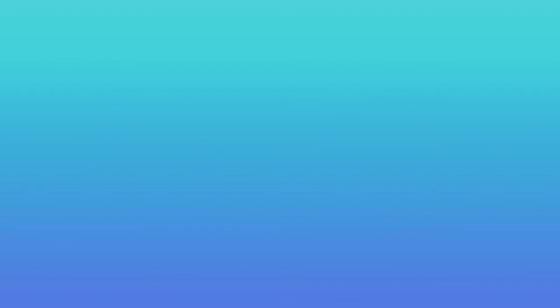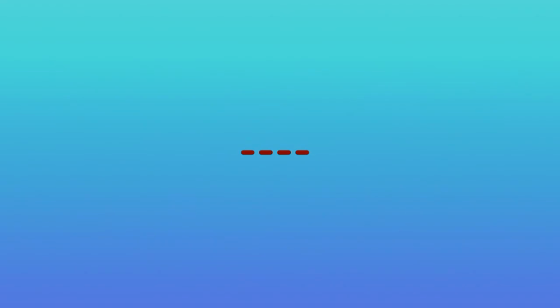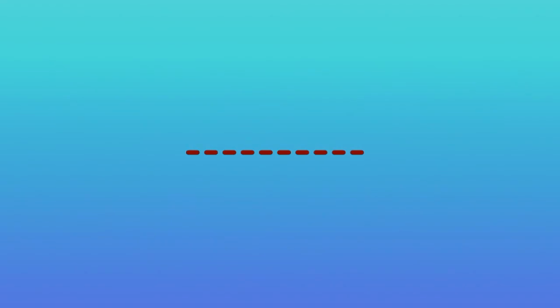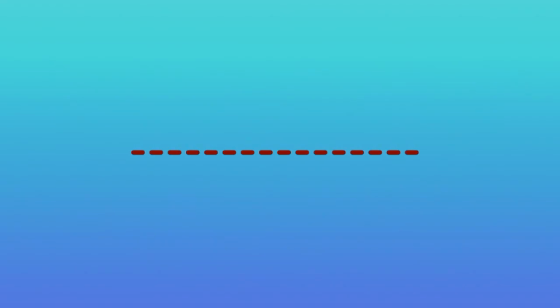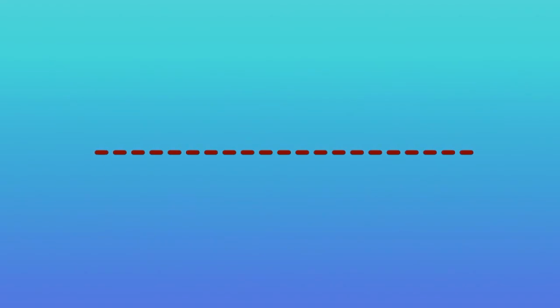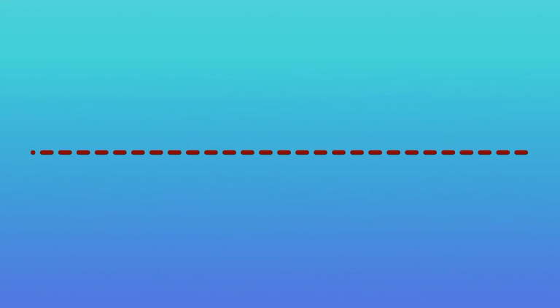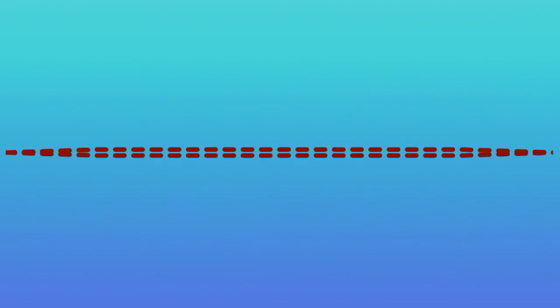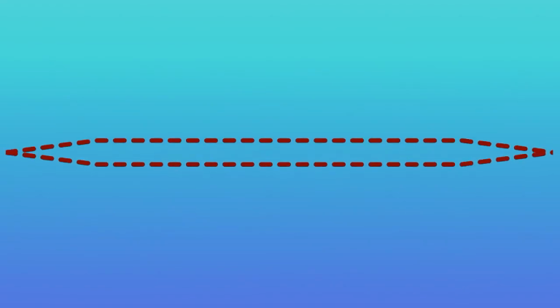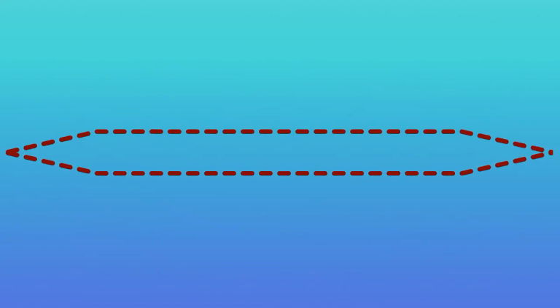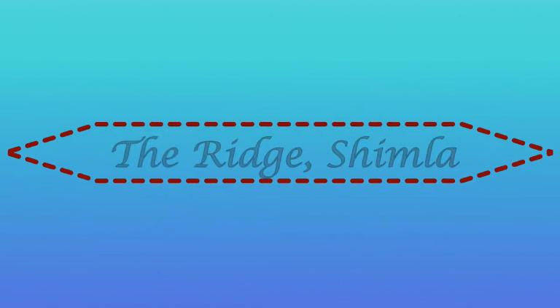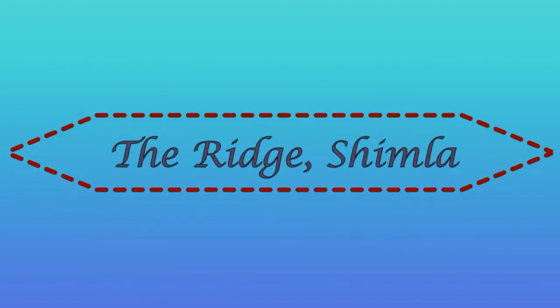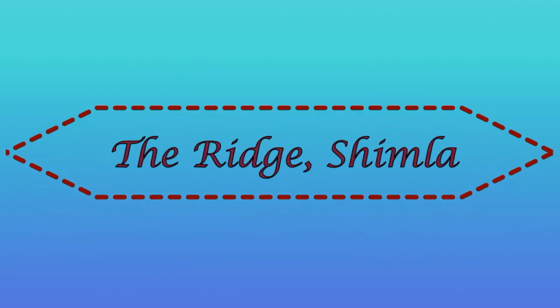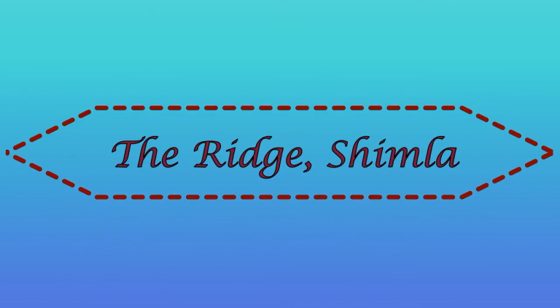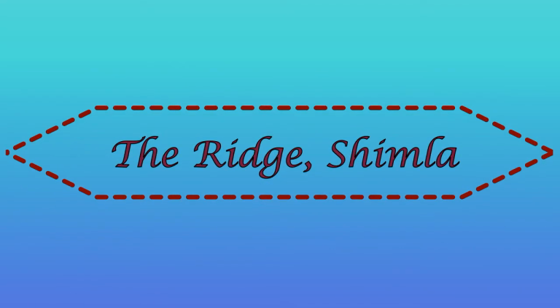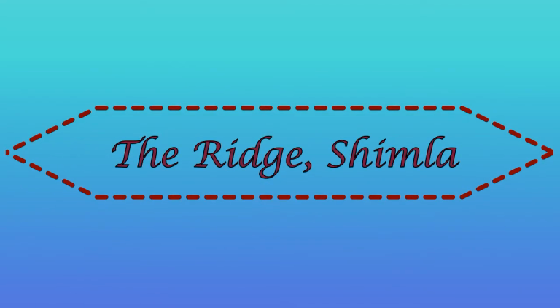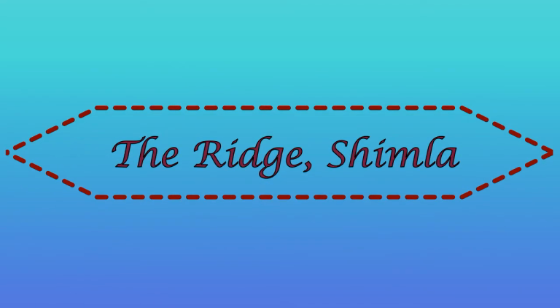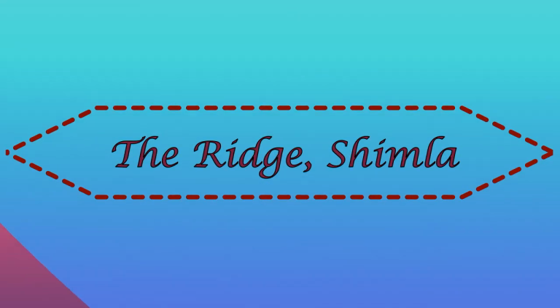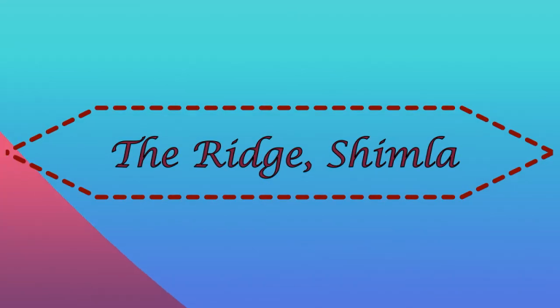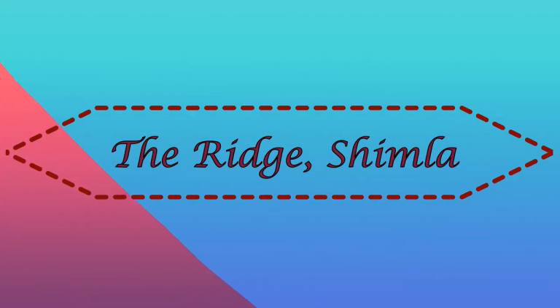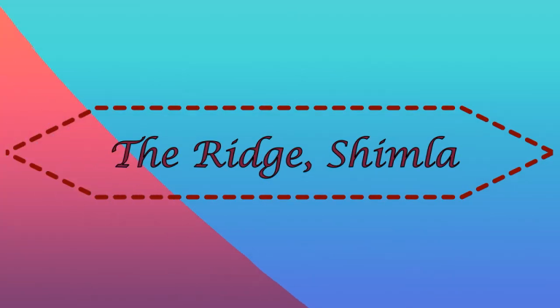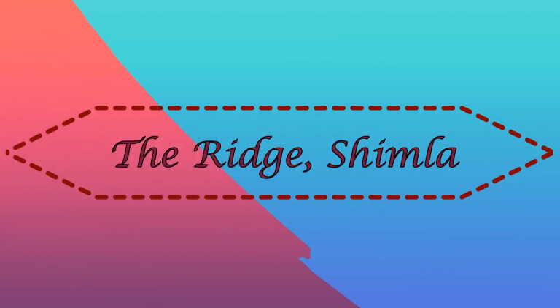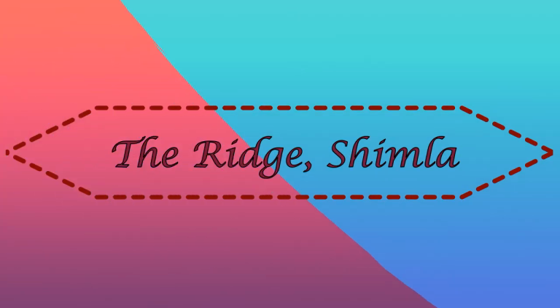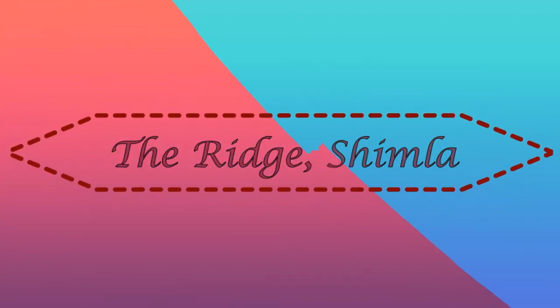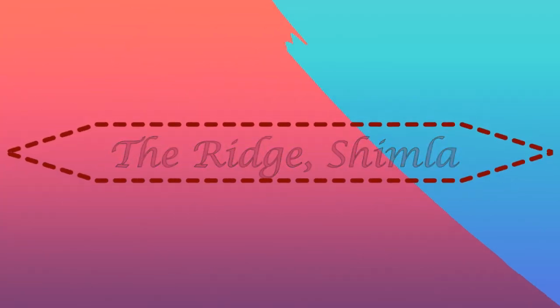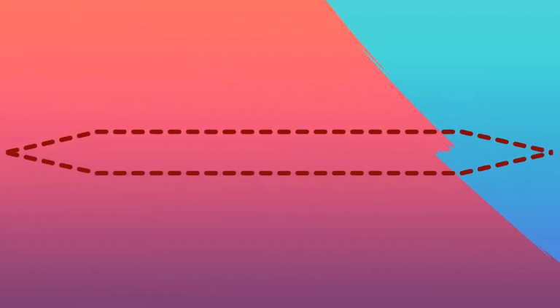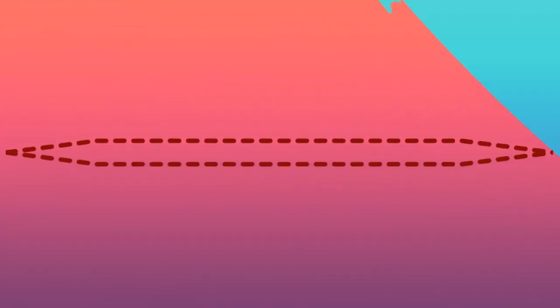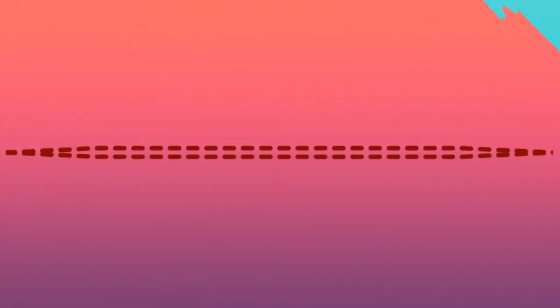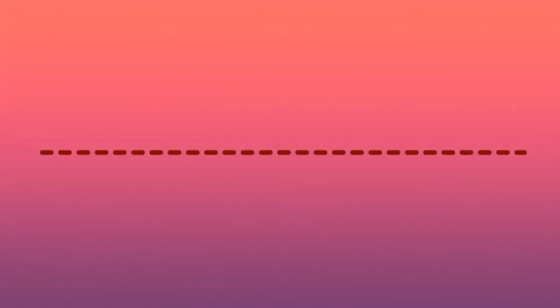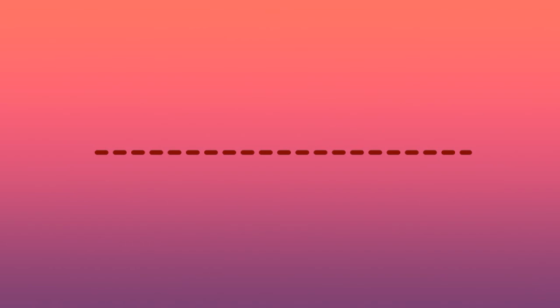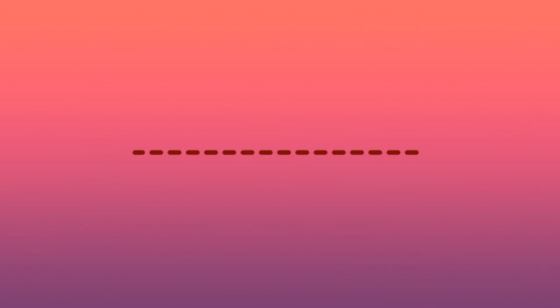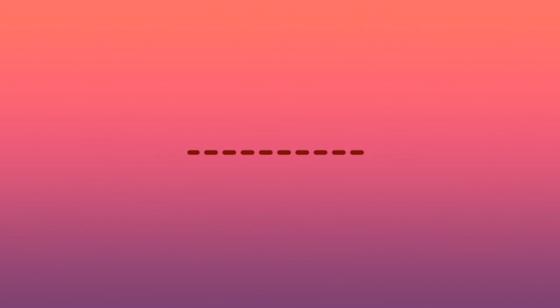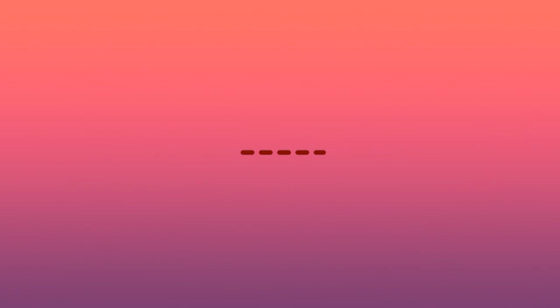Hi viewers, today we will take you through the famous Mall Road and Ridge in Shimla.